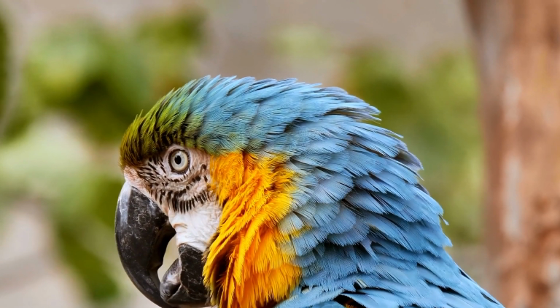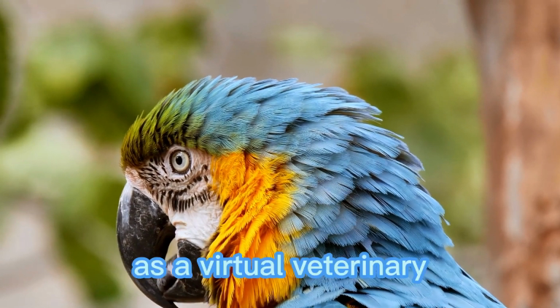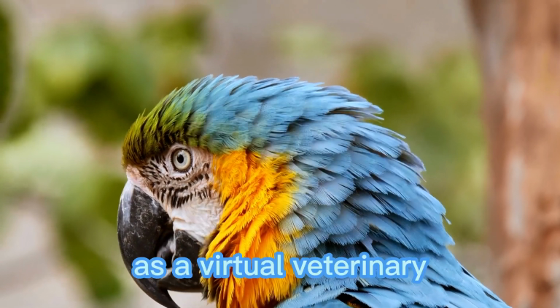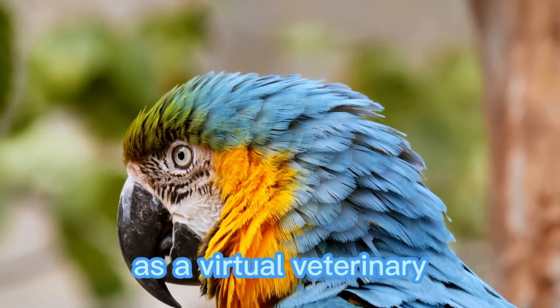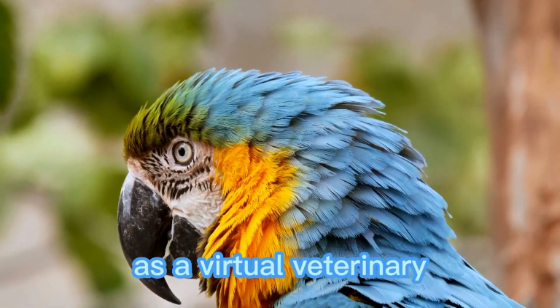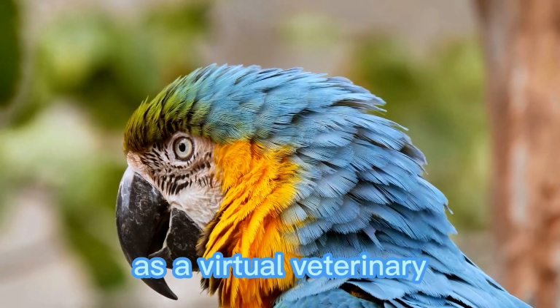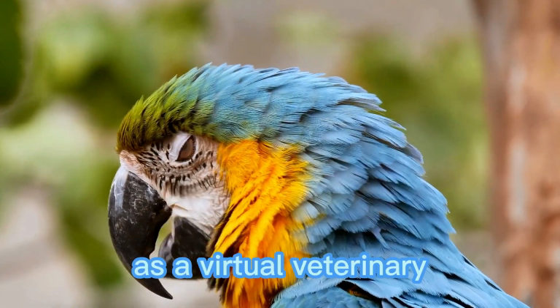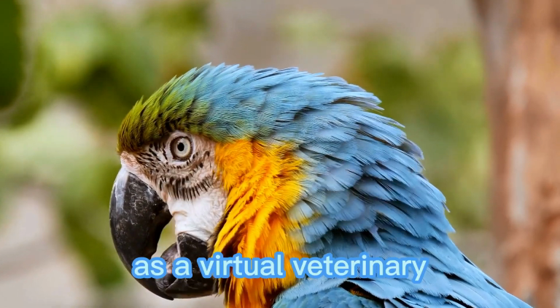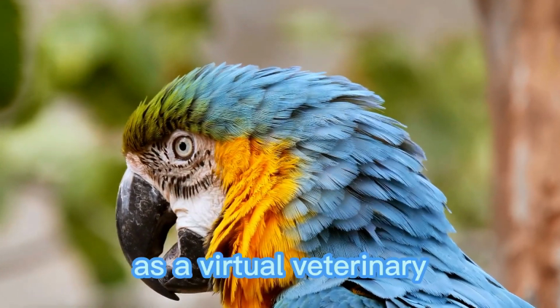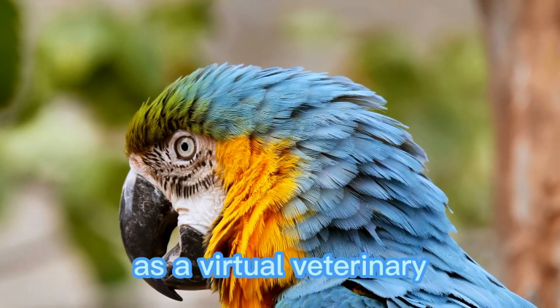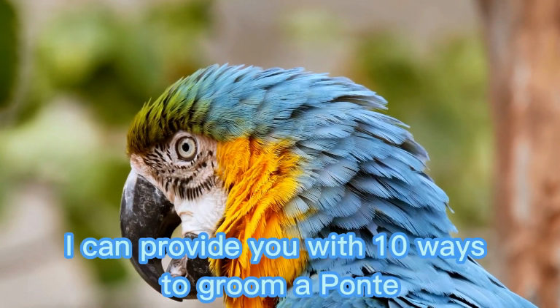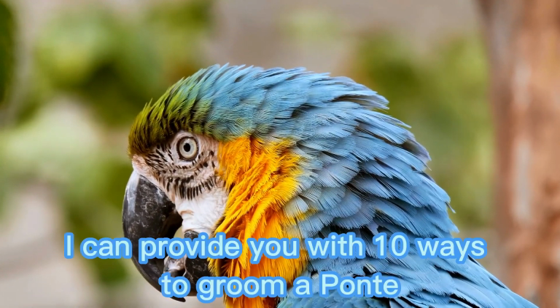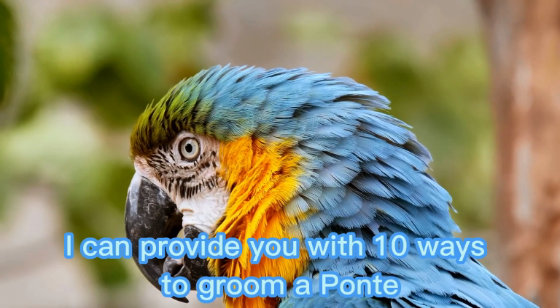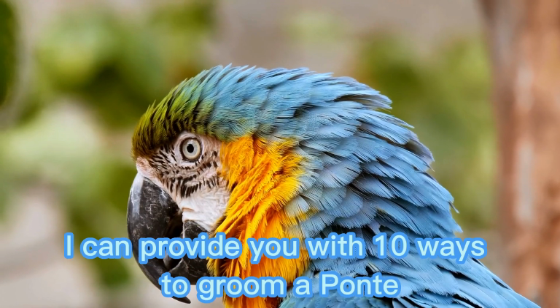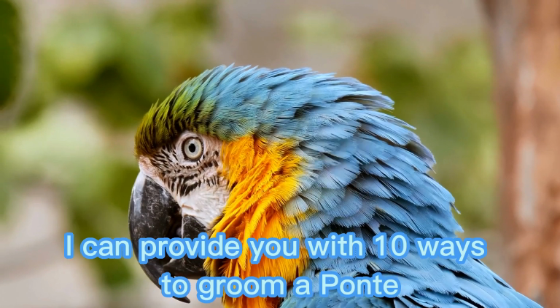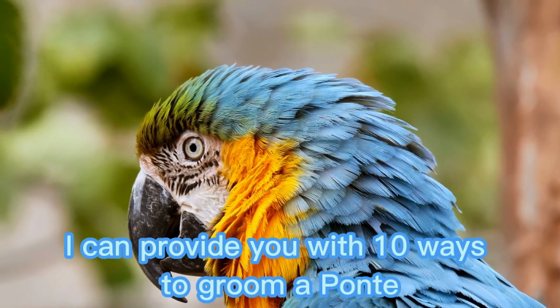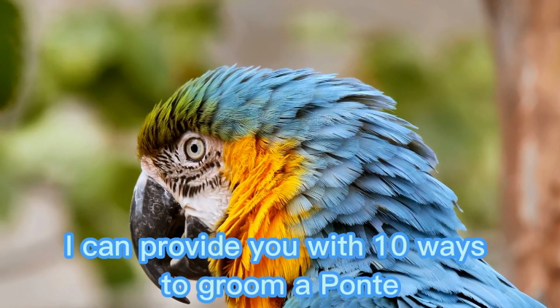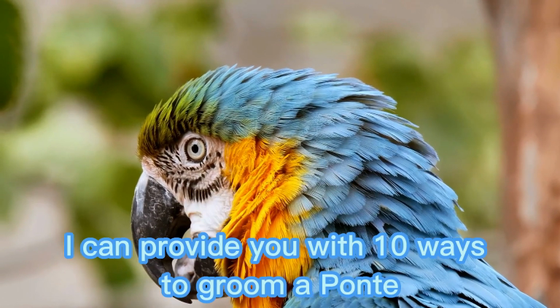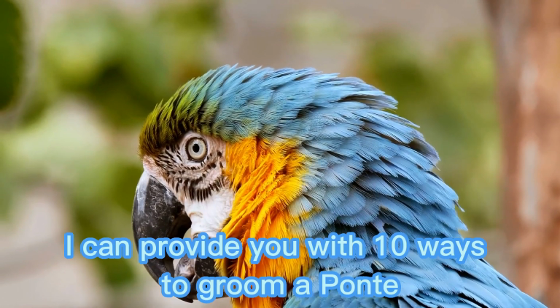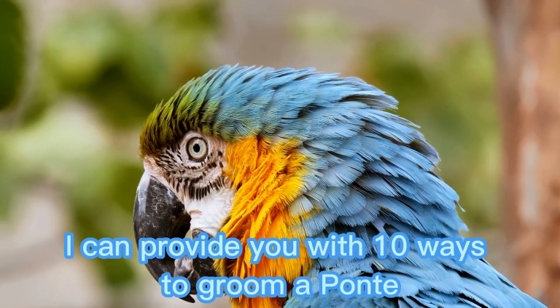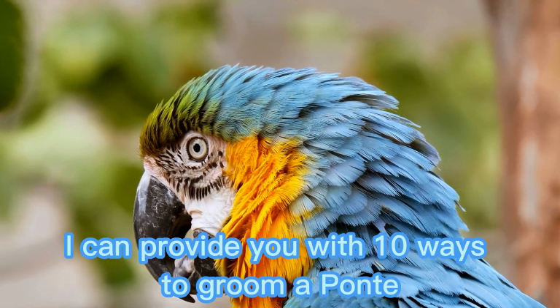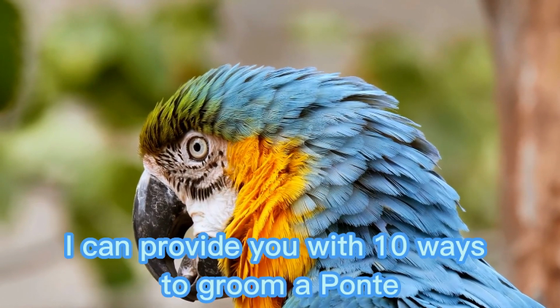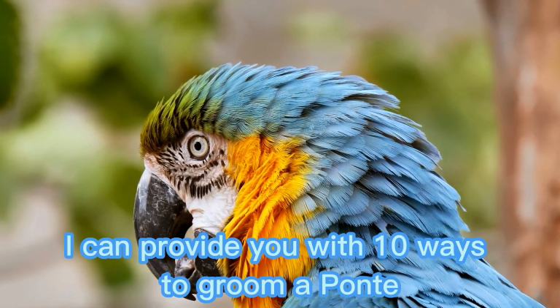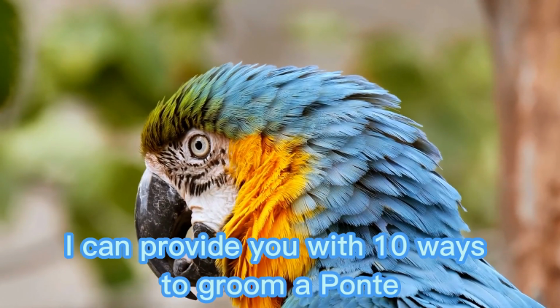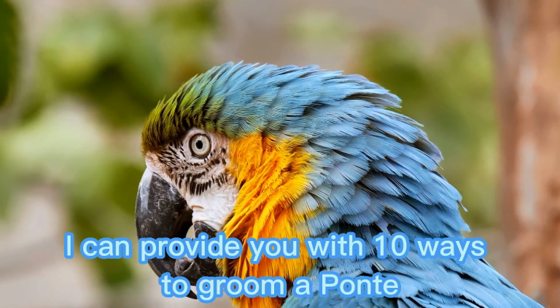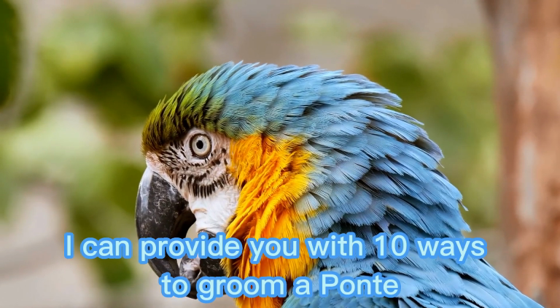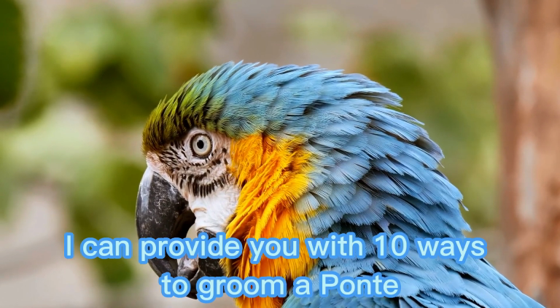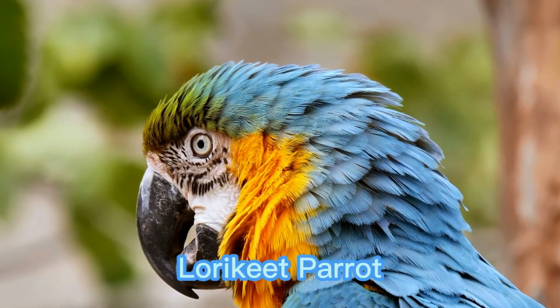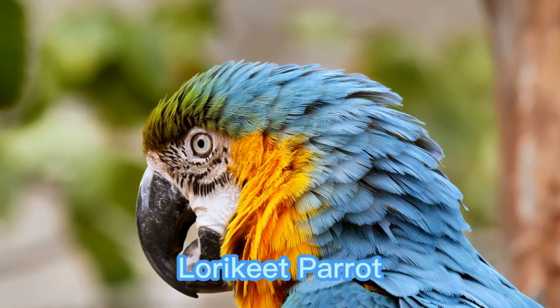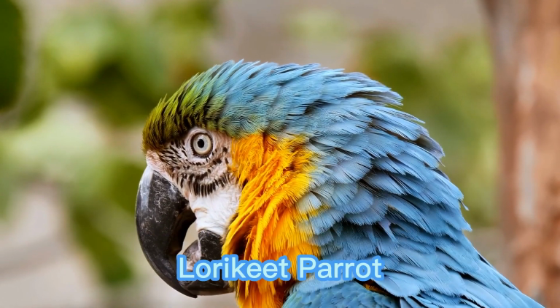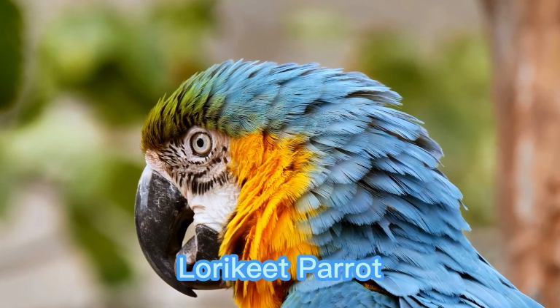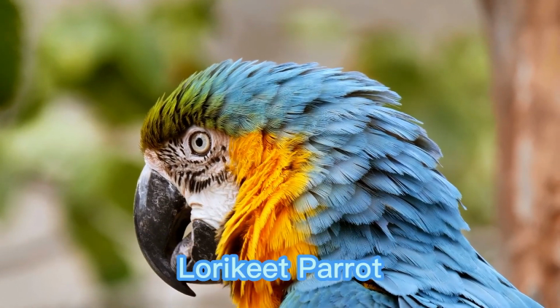As a virtual veterinary, I can provide you with 10 ways to groom a Pompeii lorikeet parrot.